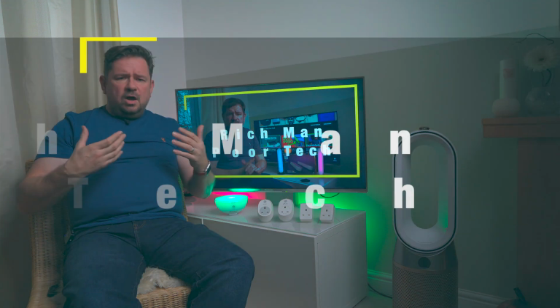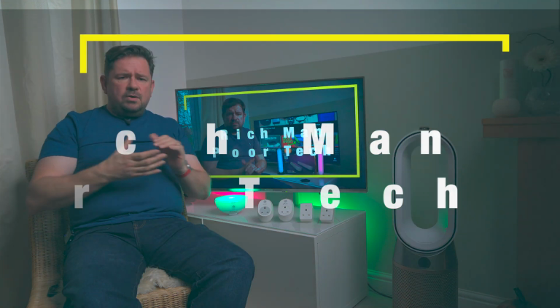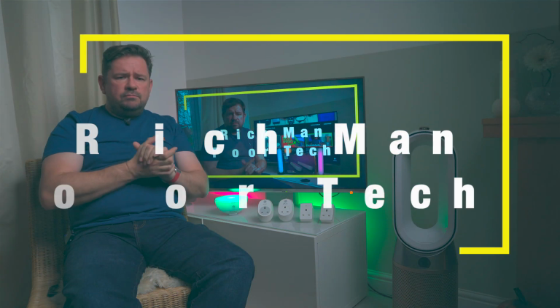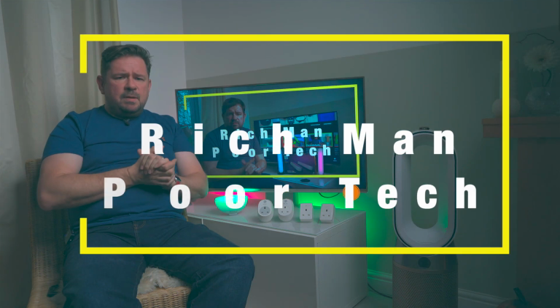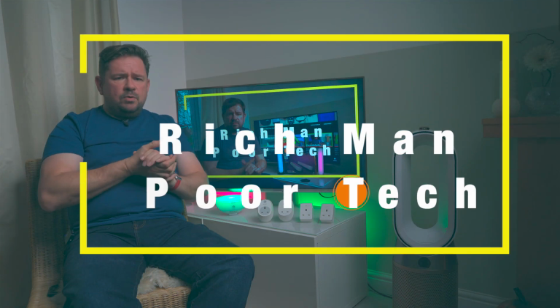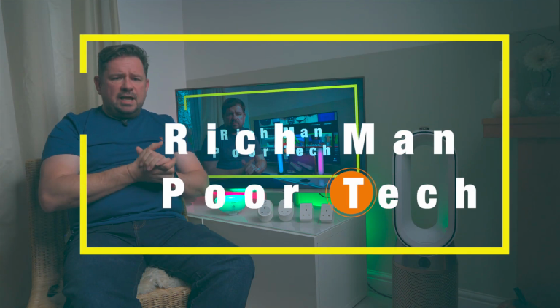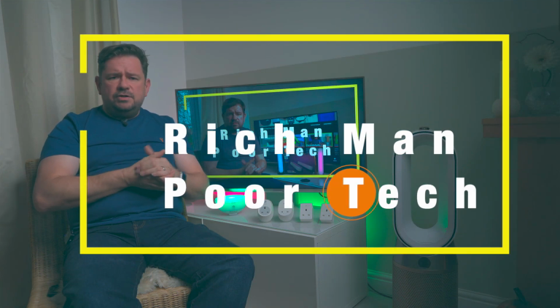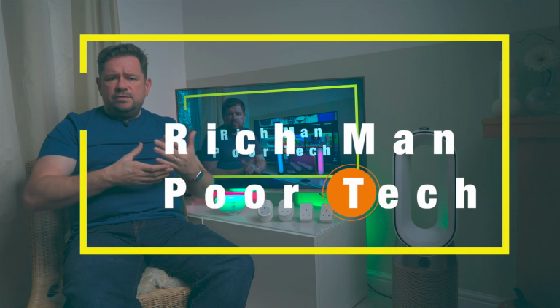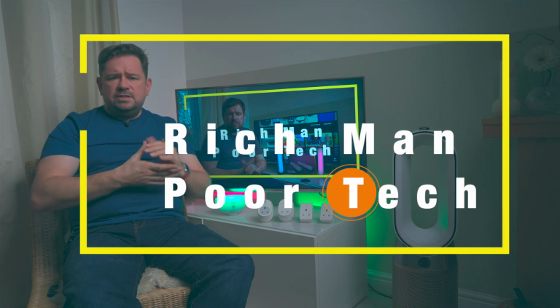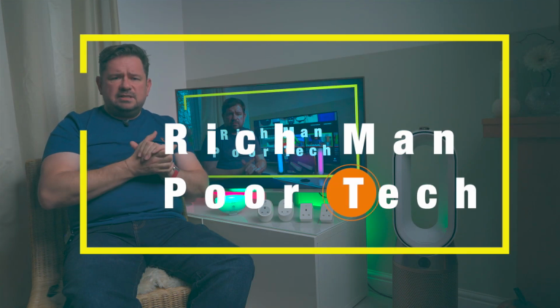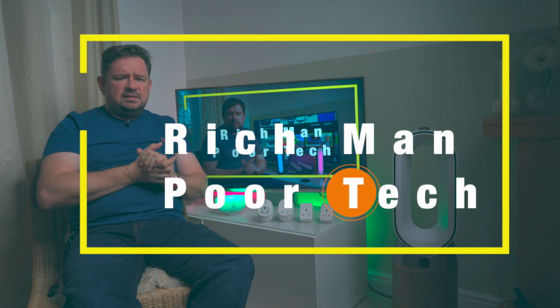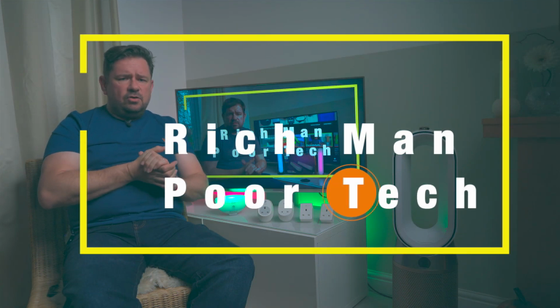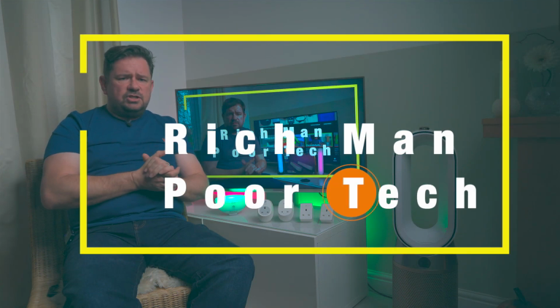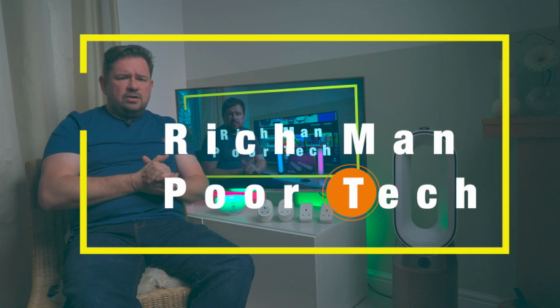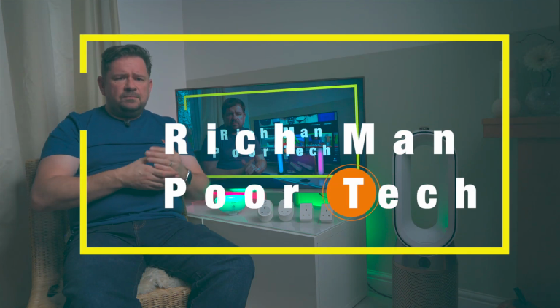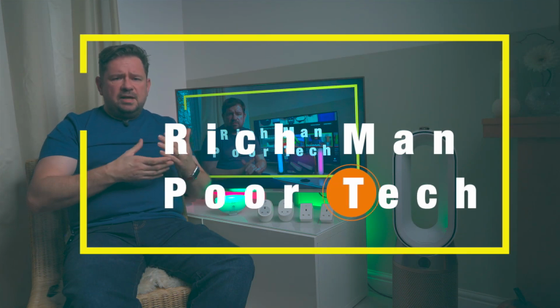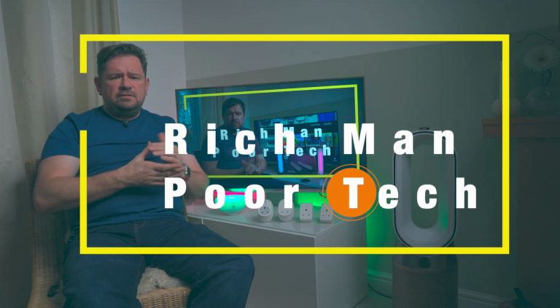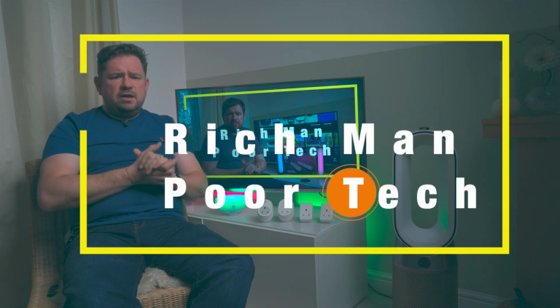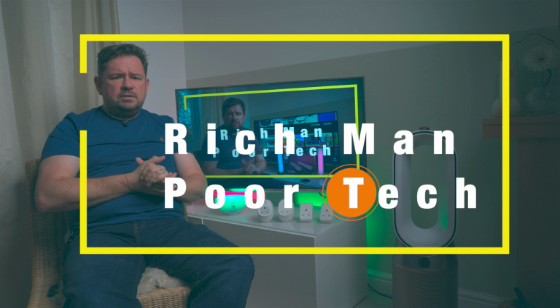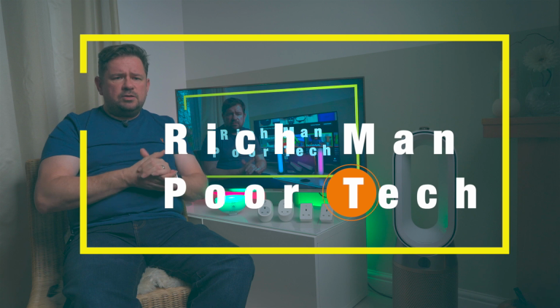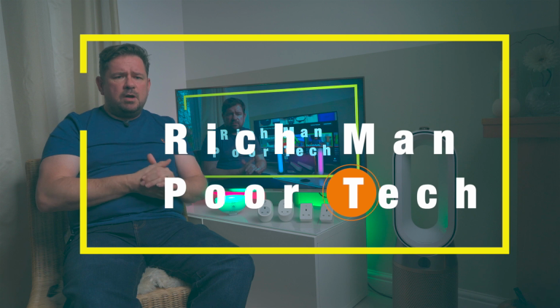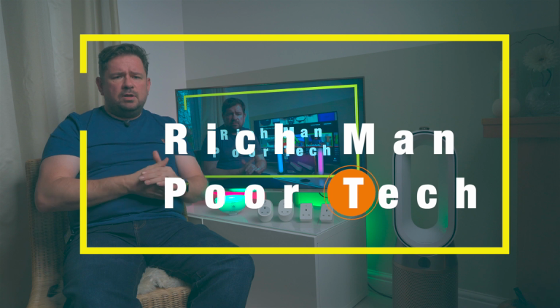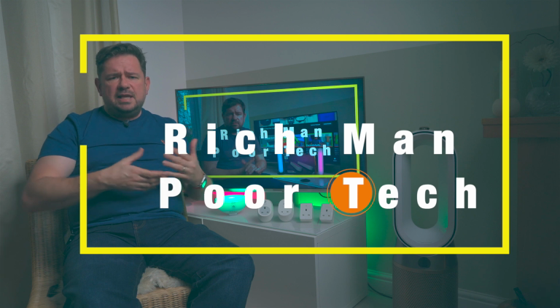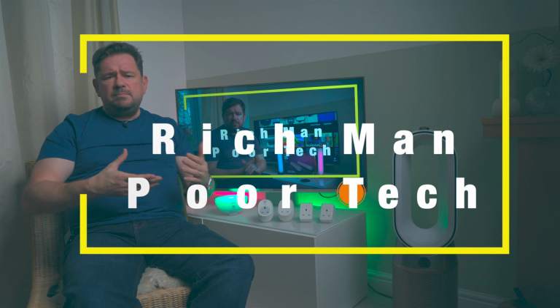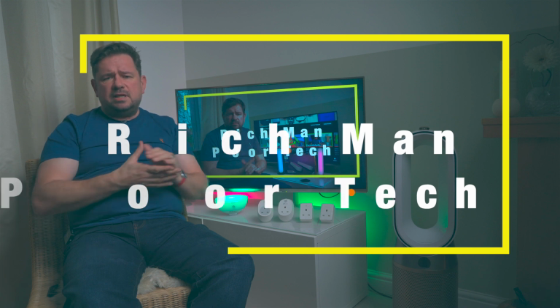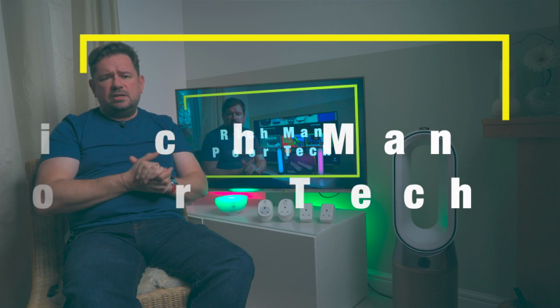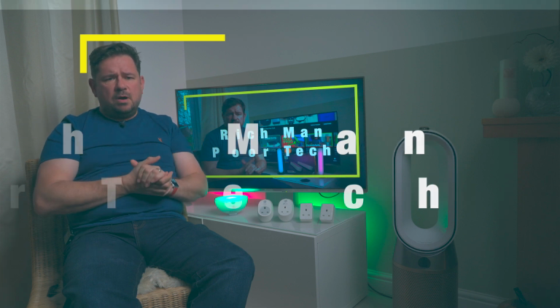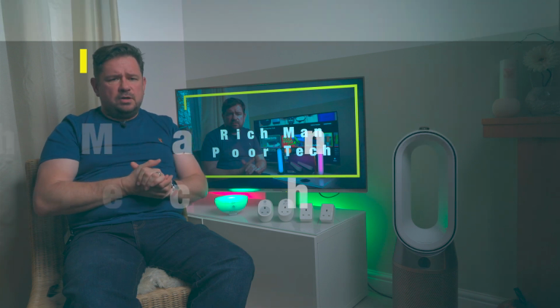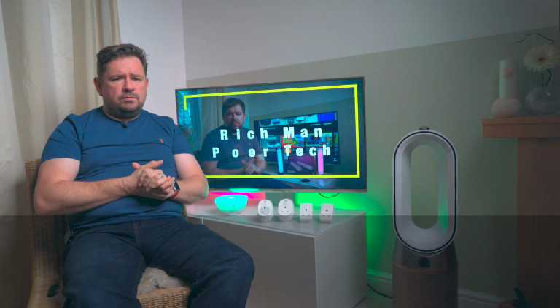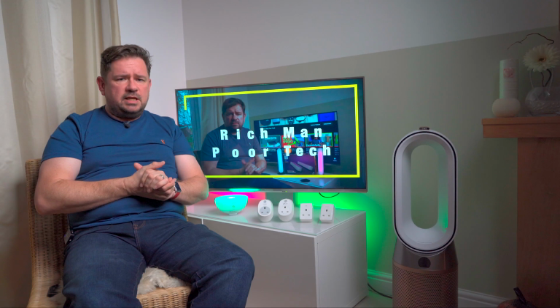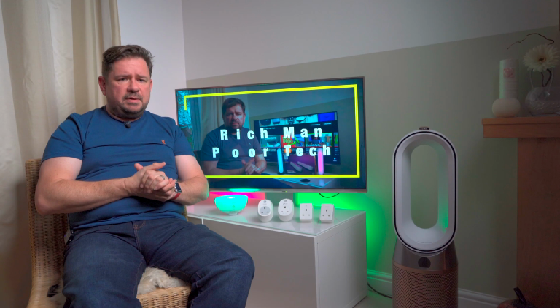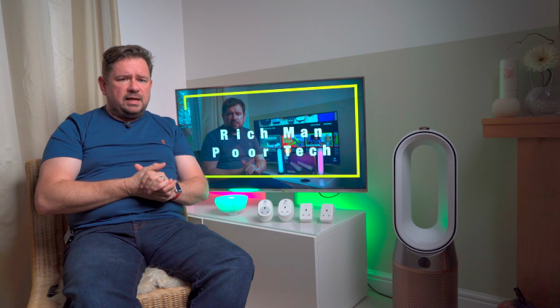Hi, welcome to Richman Poor Tech. For new viewers, this is a technology channel and this video is about smart plugs, and in particular smart plugs from TP-Link.